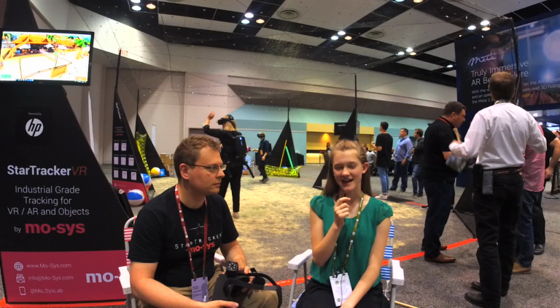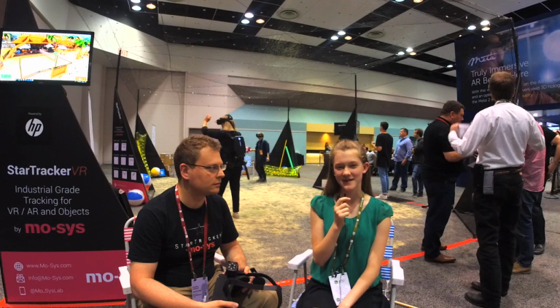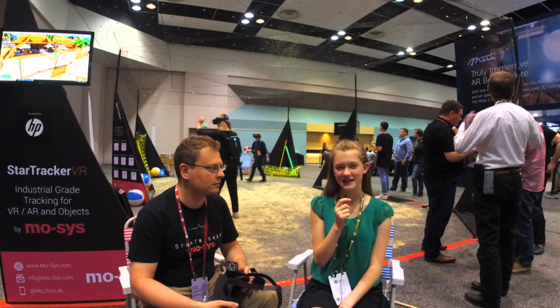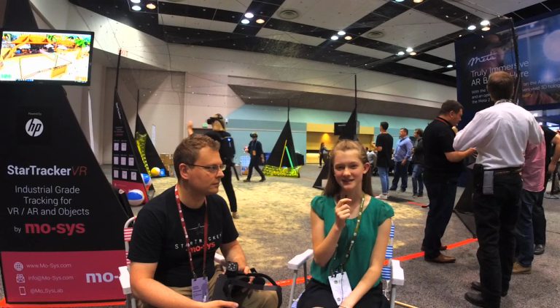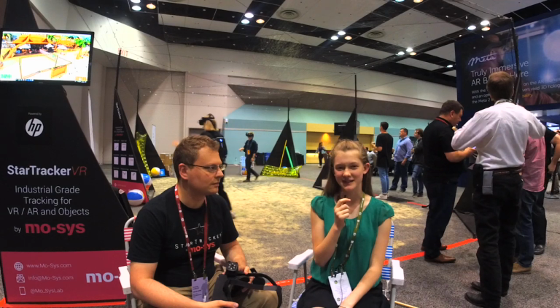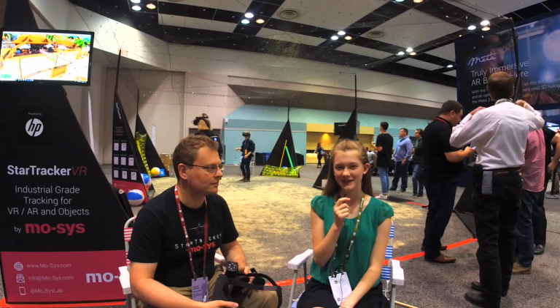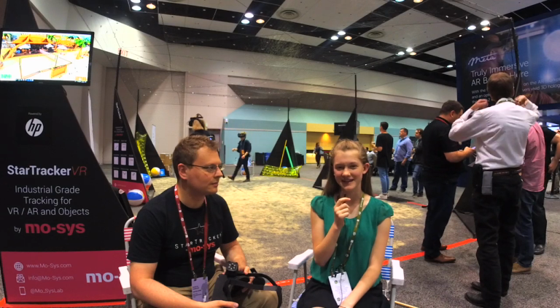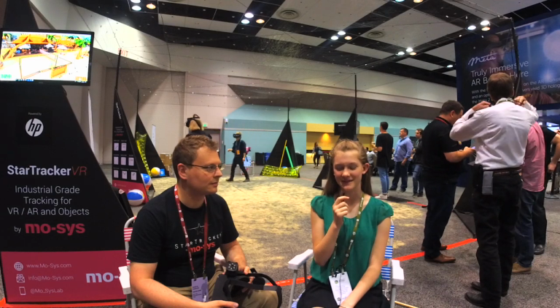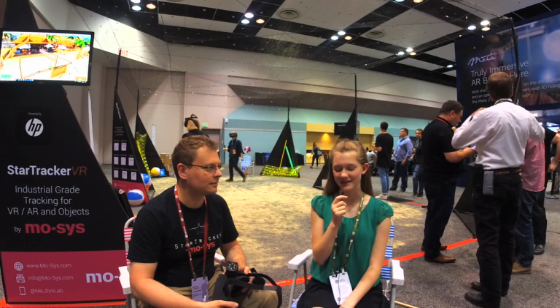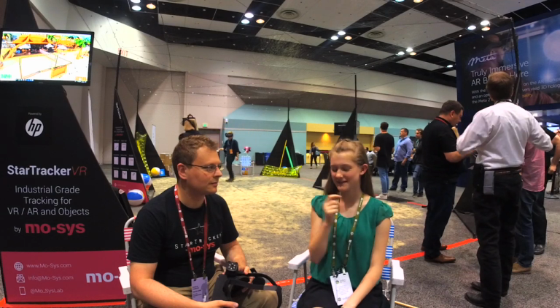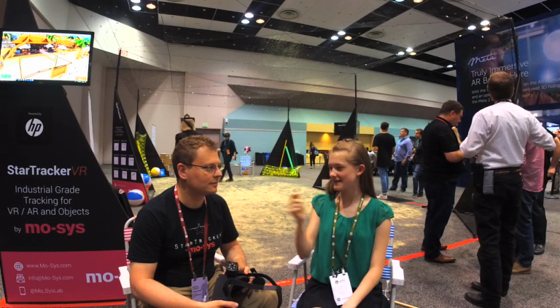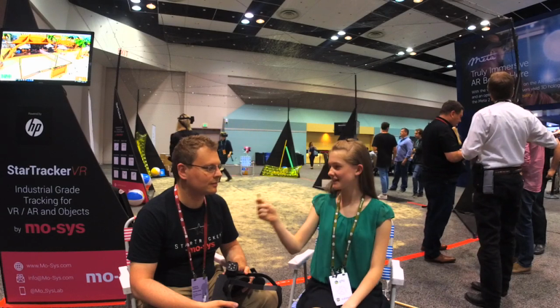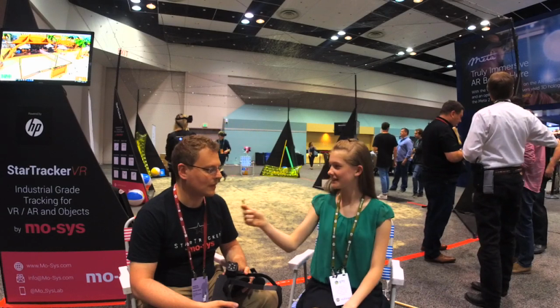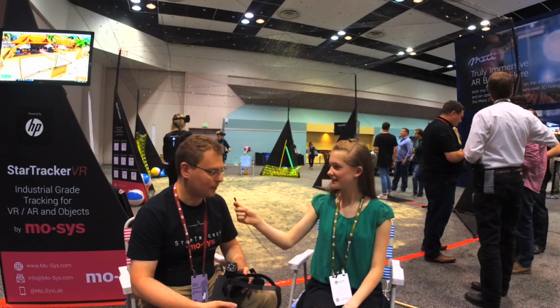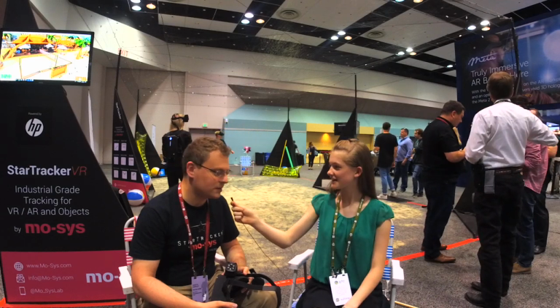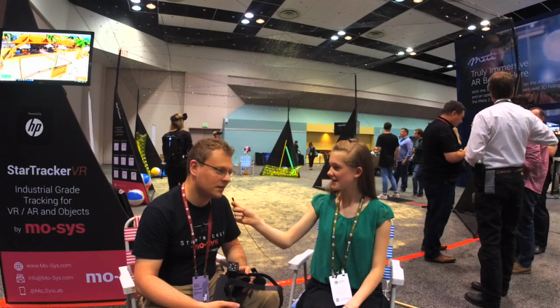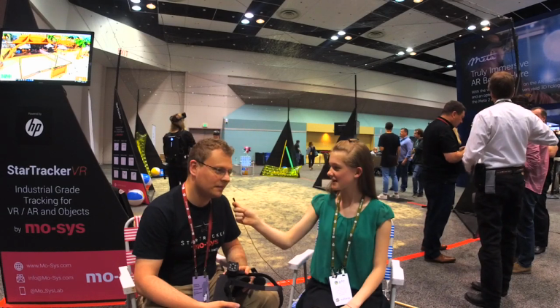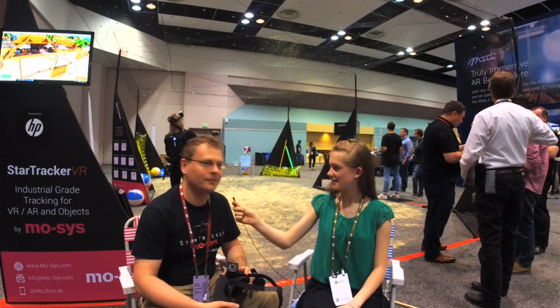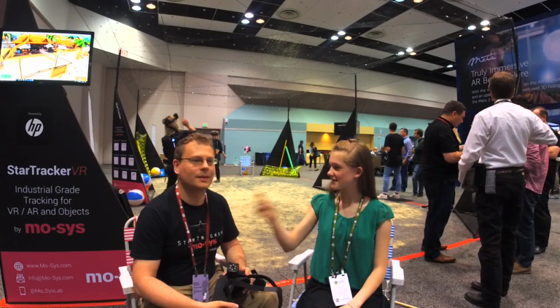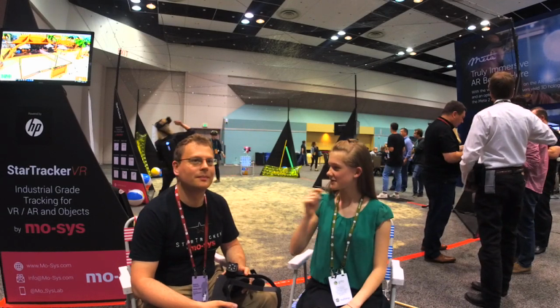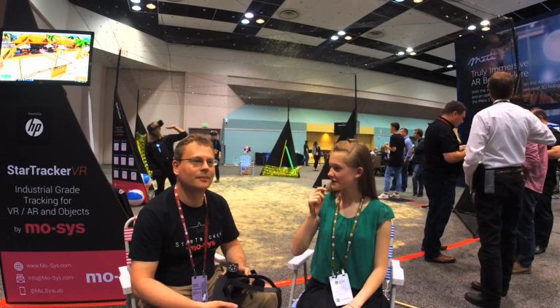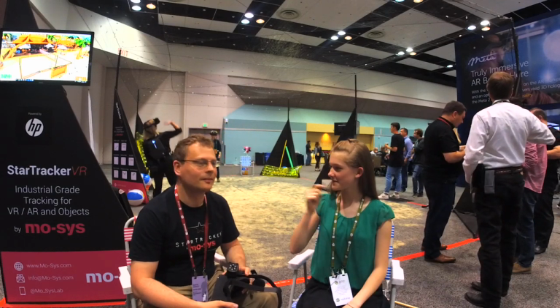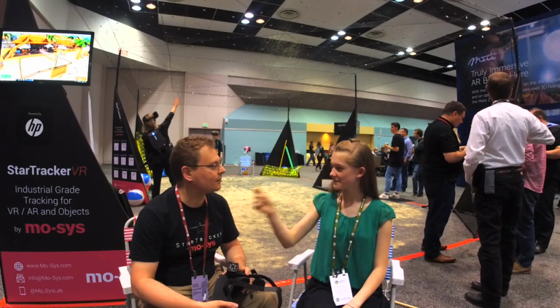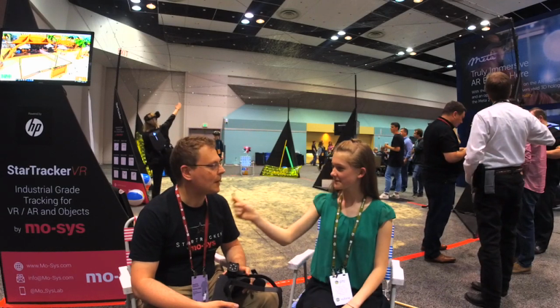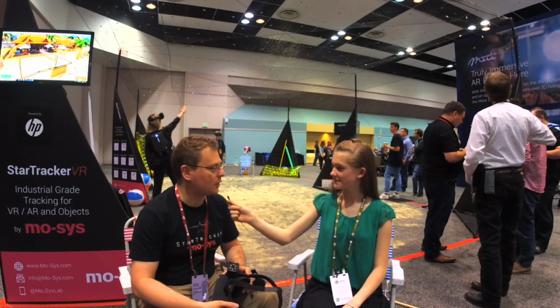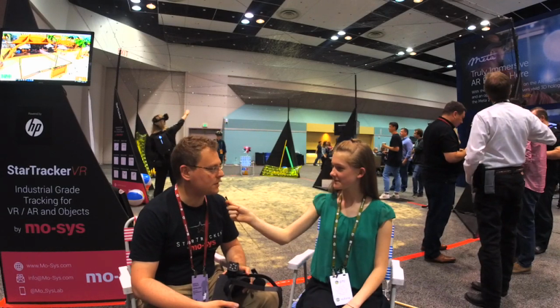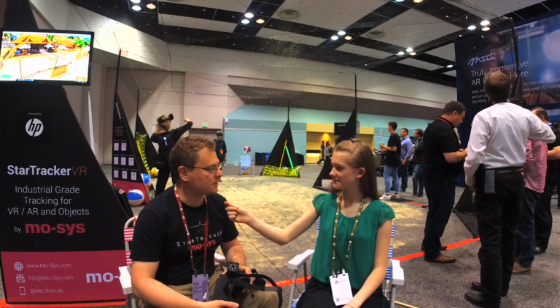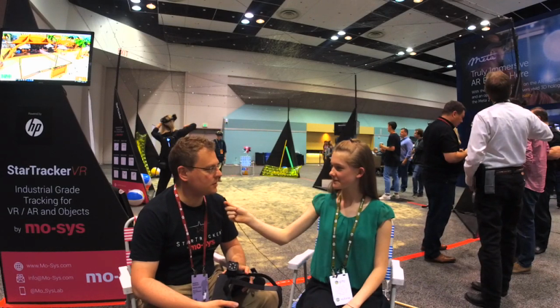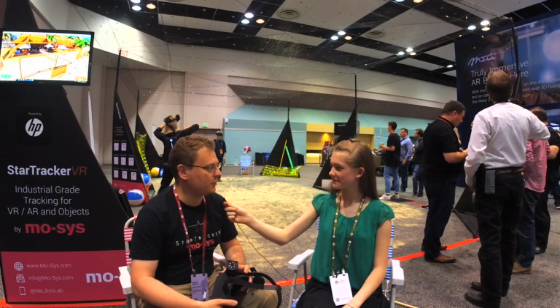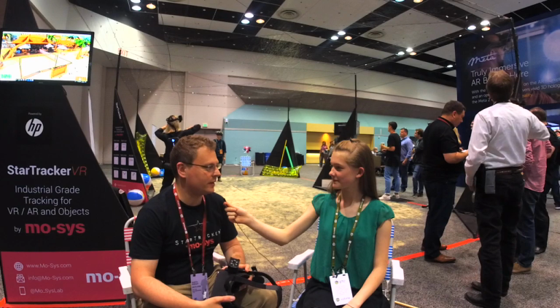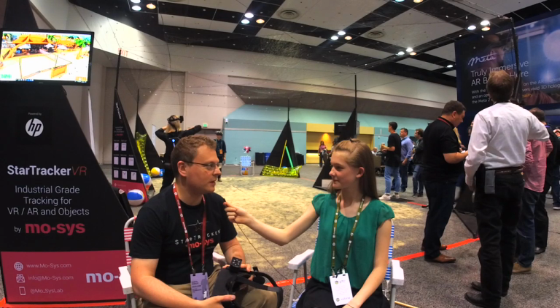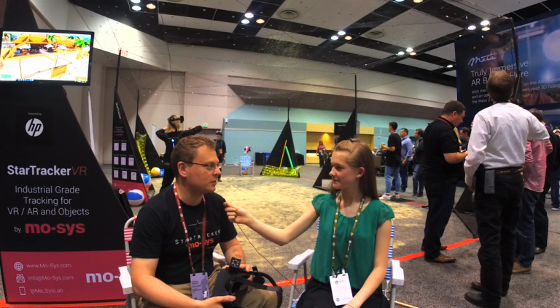Hi, I'm Ainsley with The Coding Clubhouse. Here with me is Martin from Moses Engineering in London.